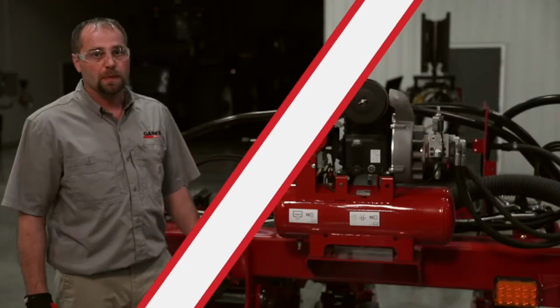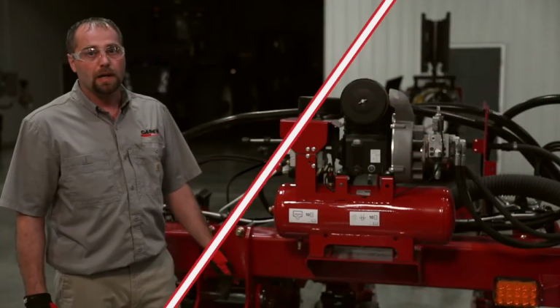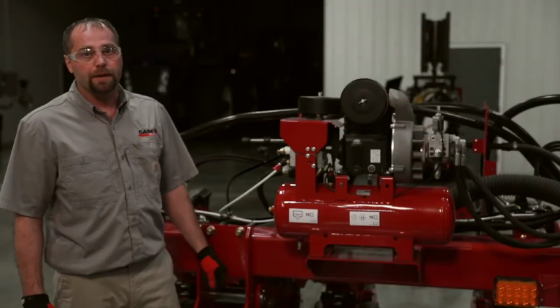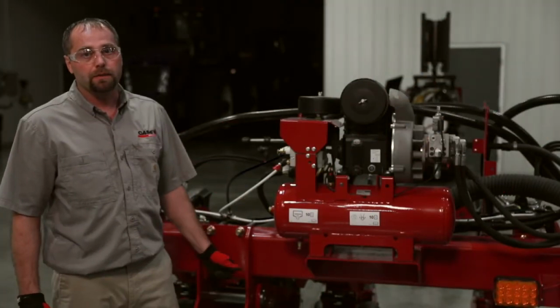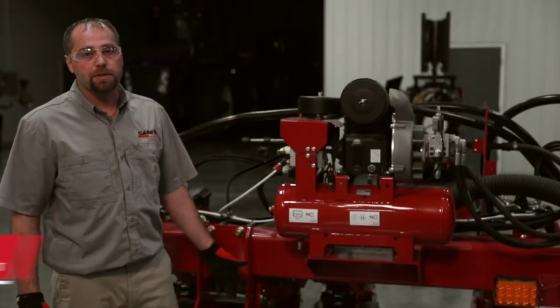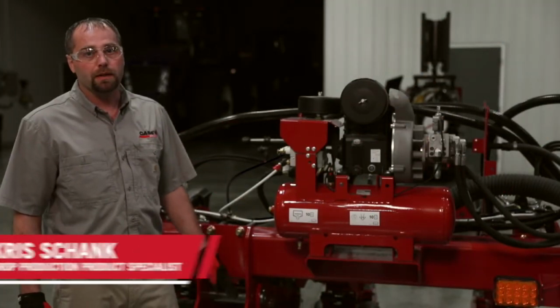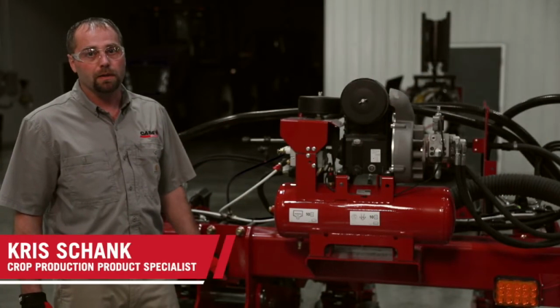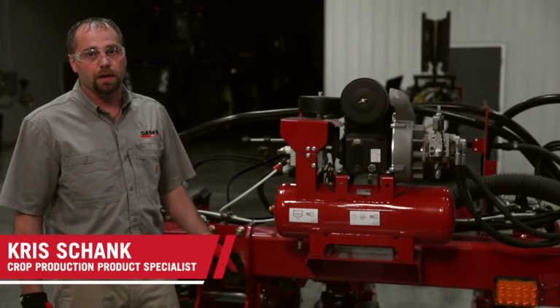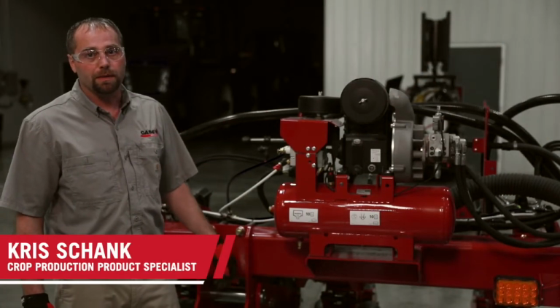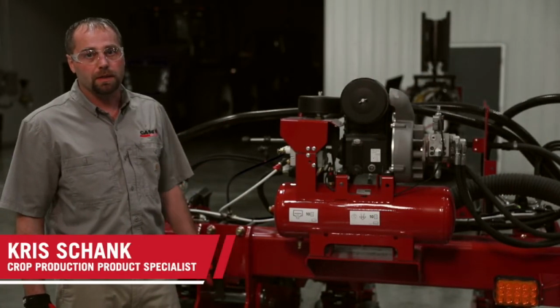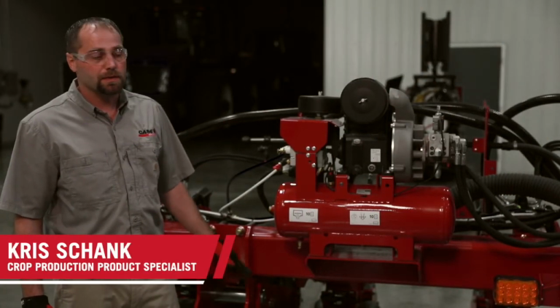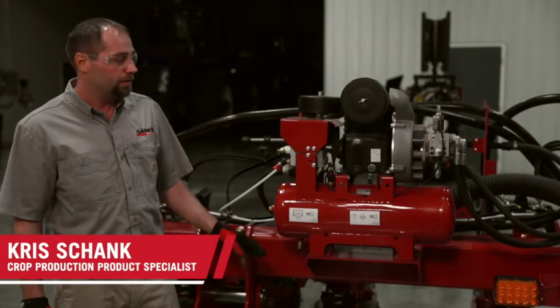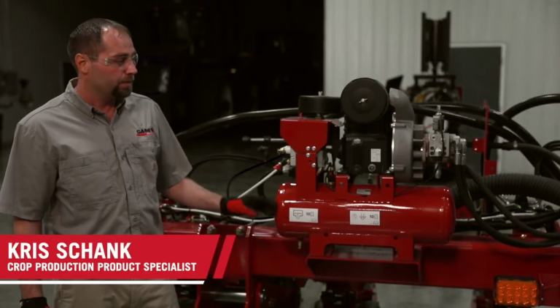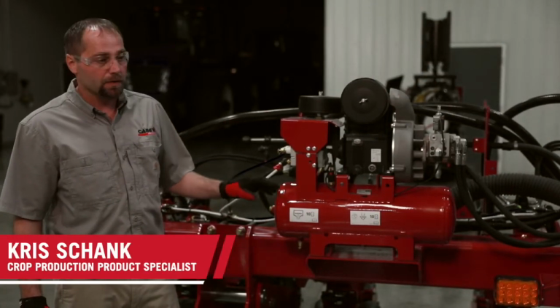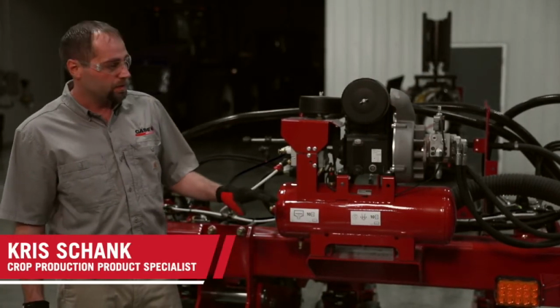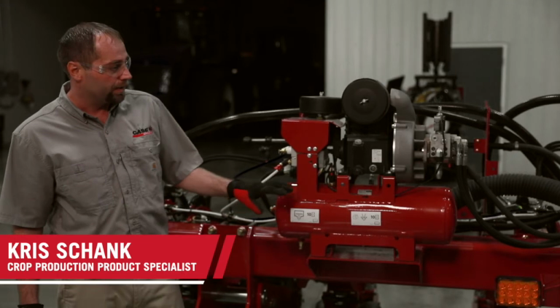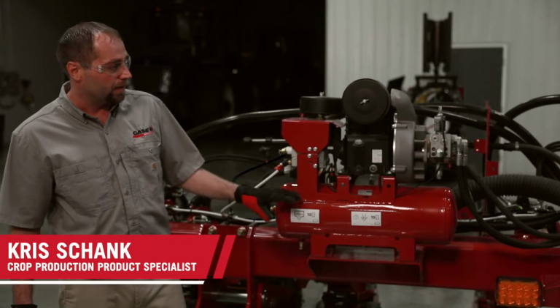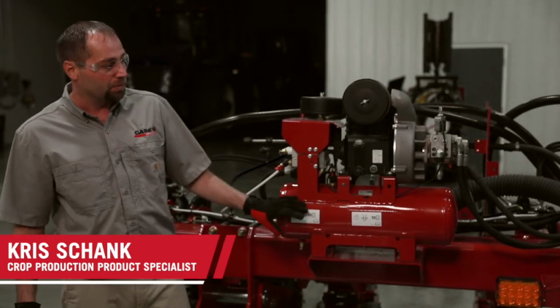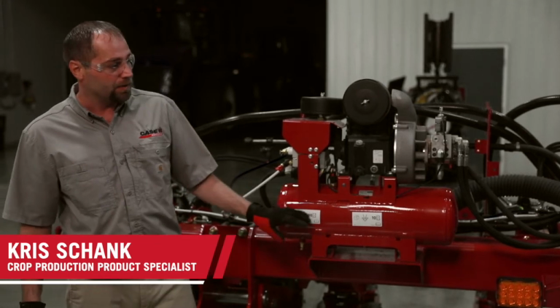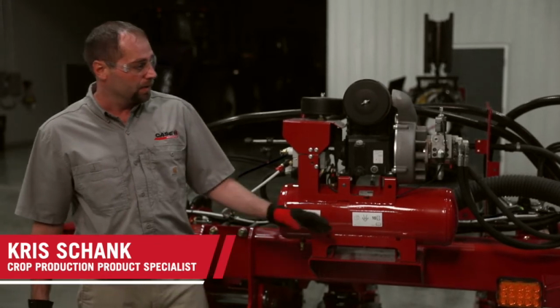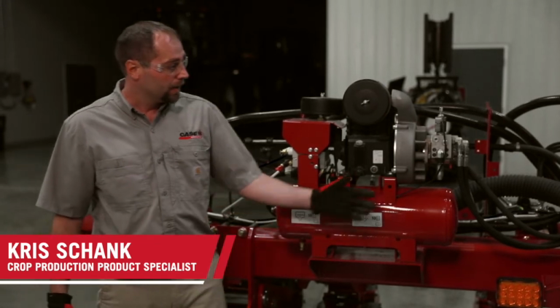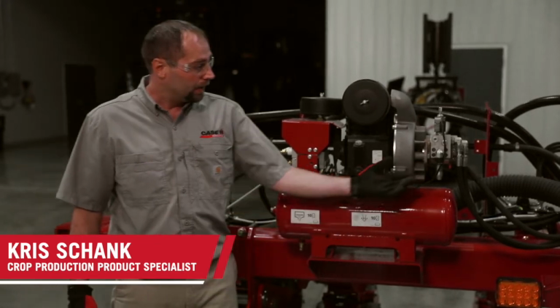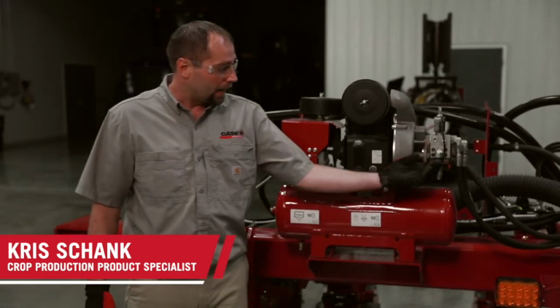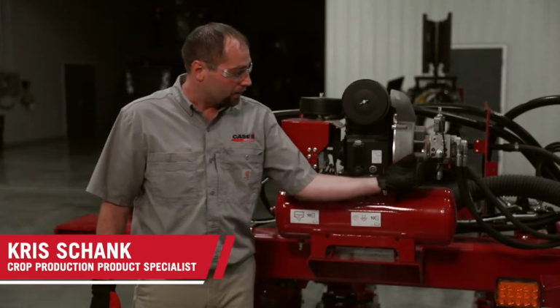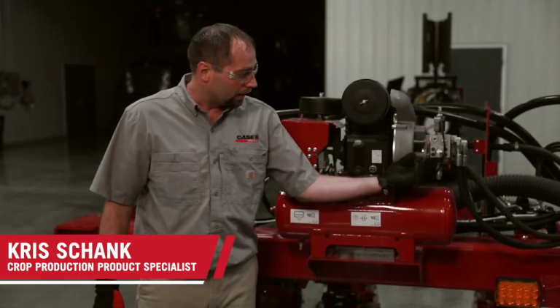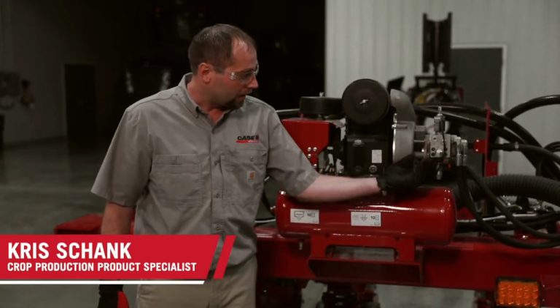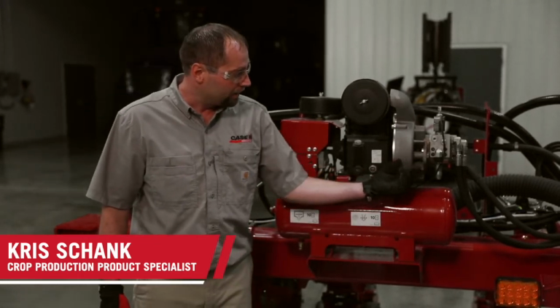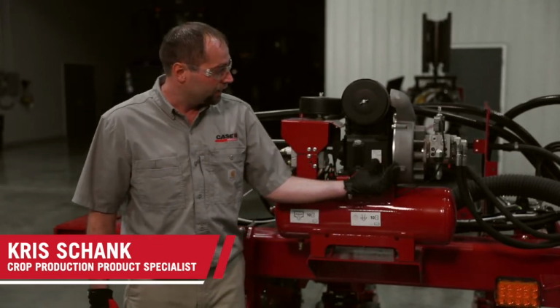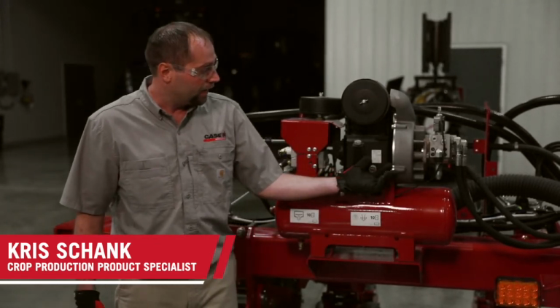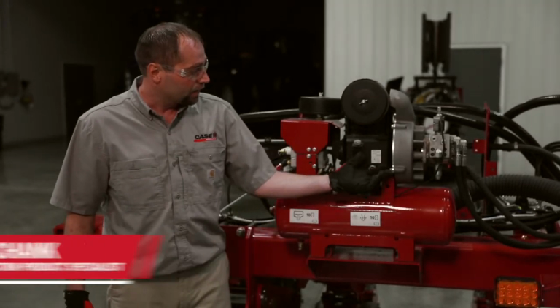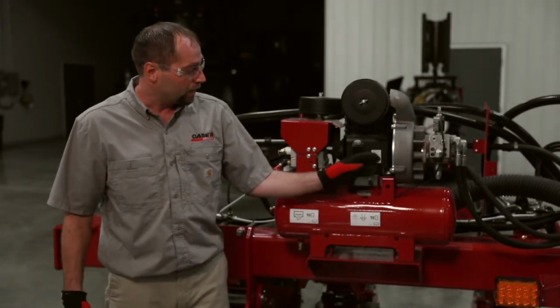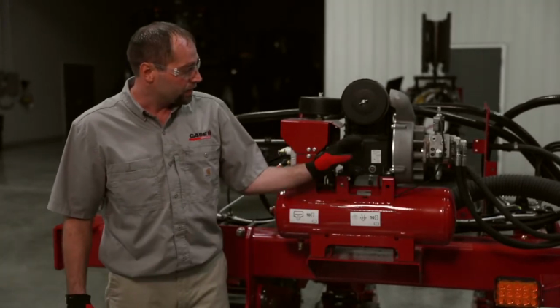Hi, Chris Schenk here to talk about the KSIH 2000 series air compressor. It's a hydraulic drive air compressor.